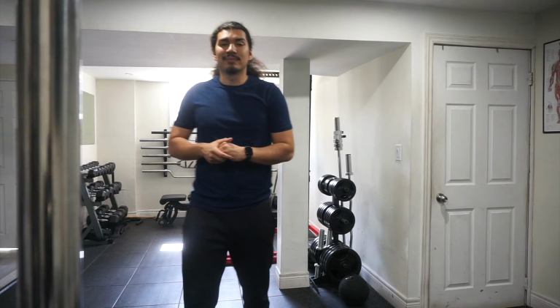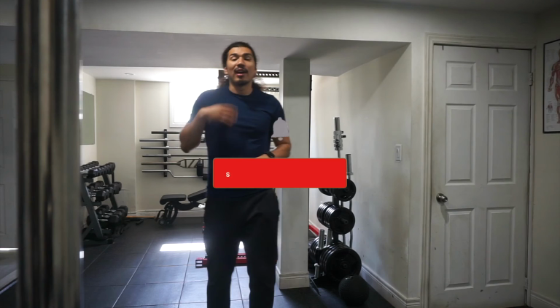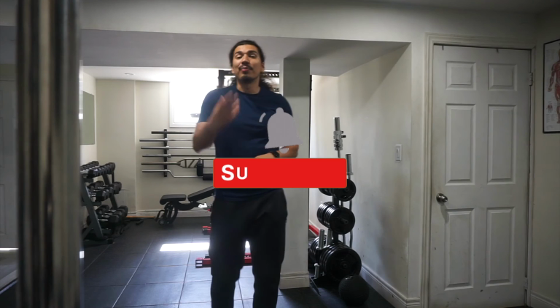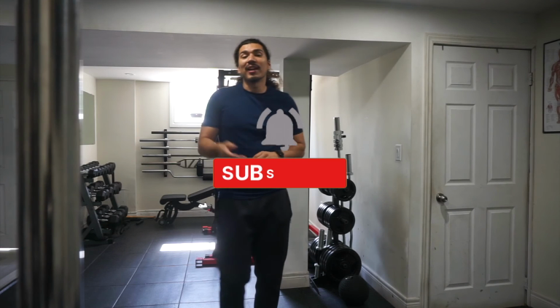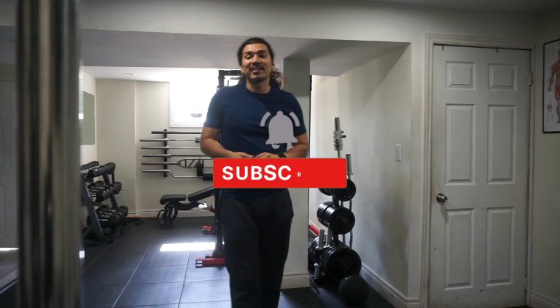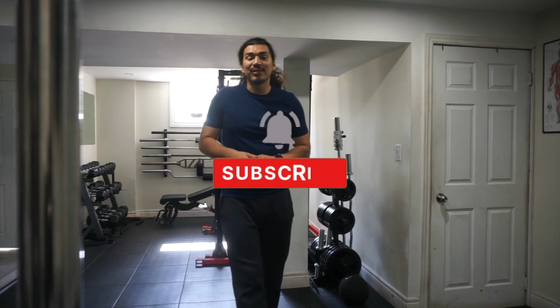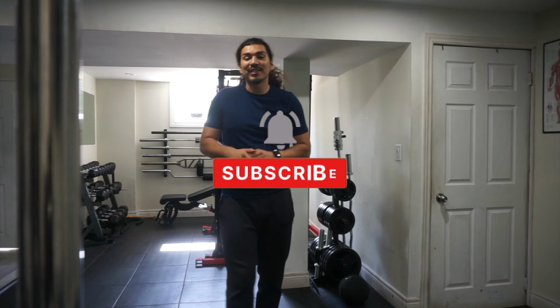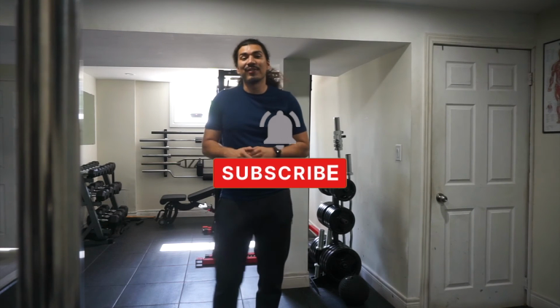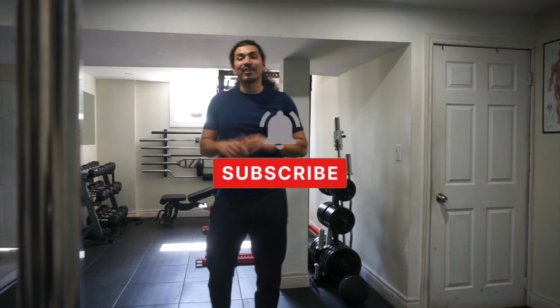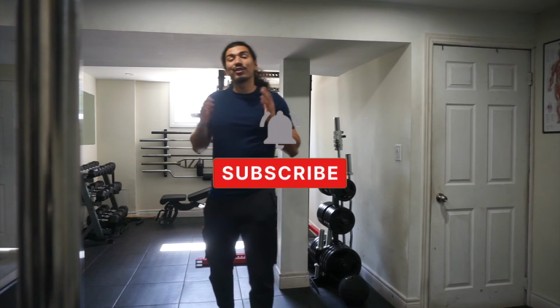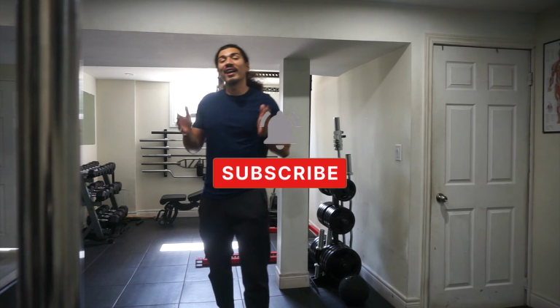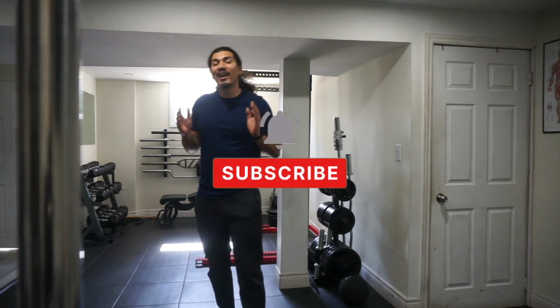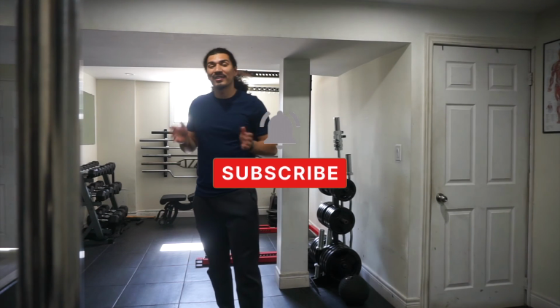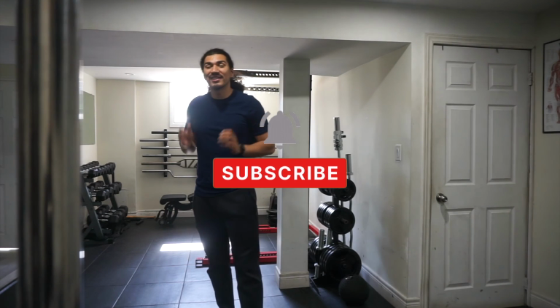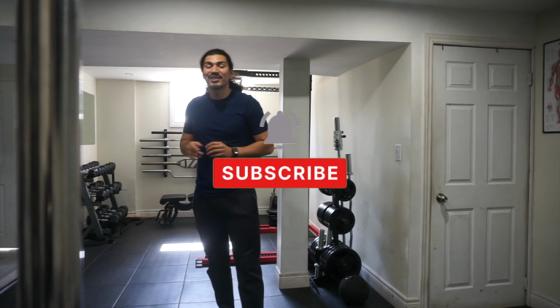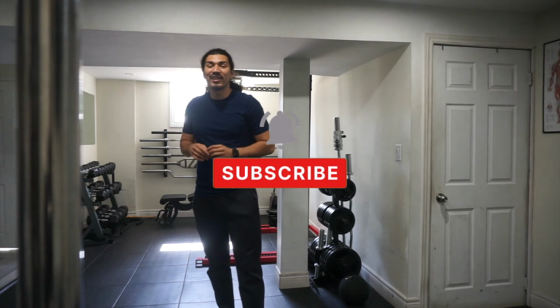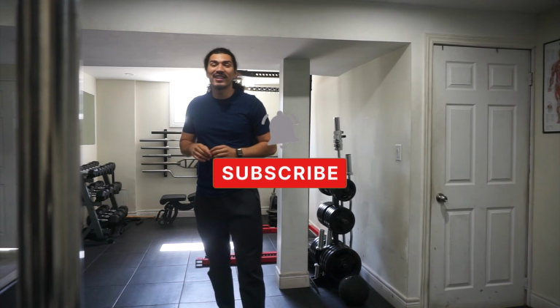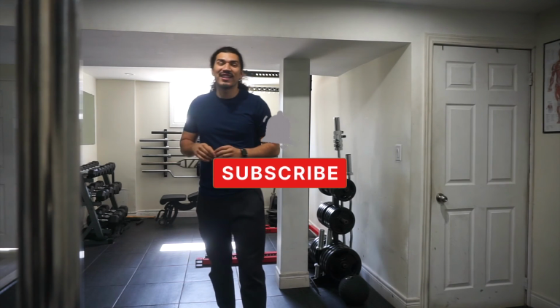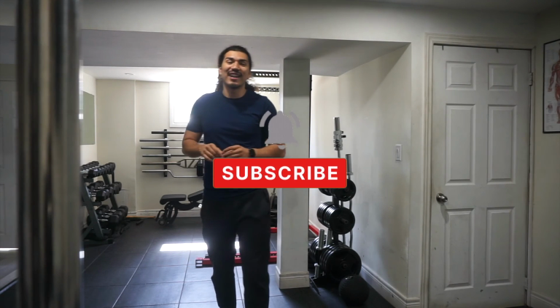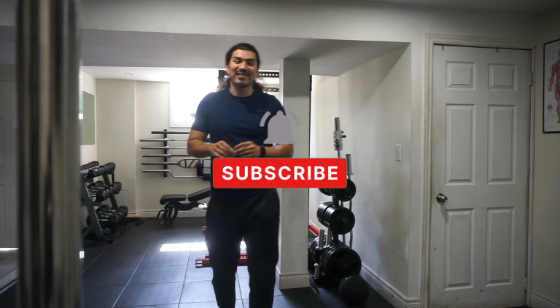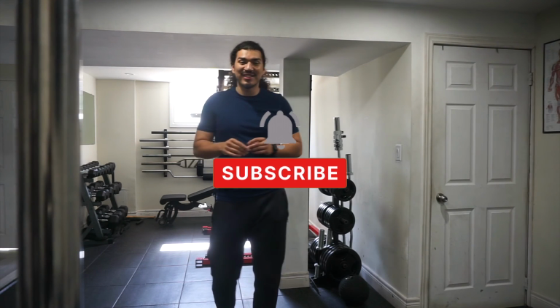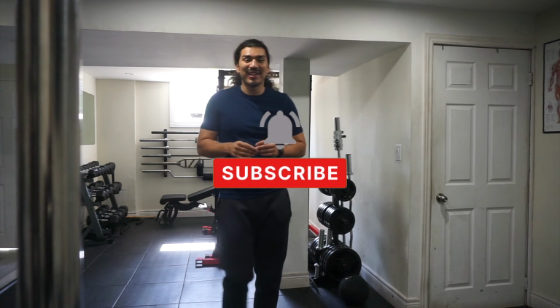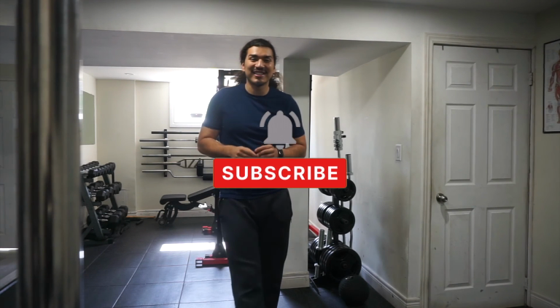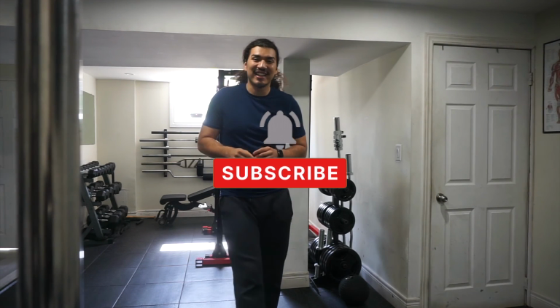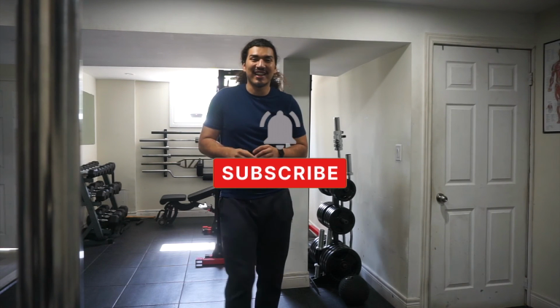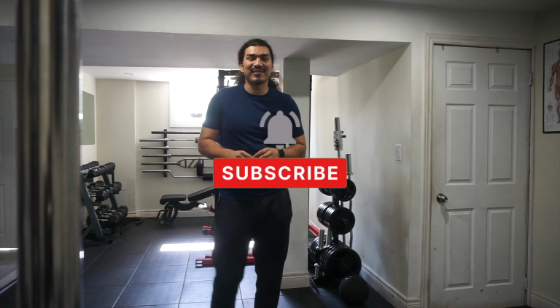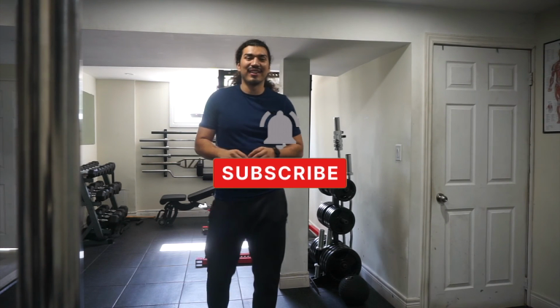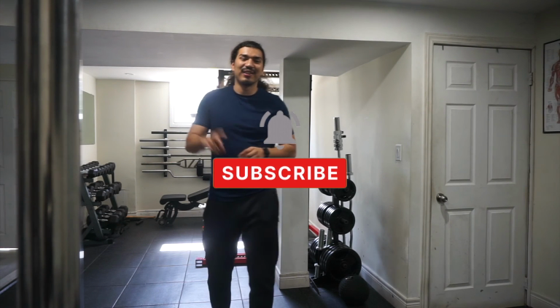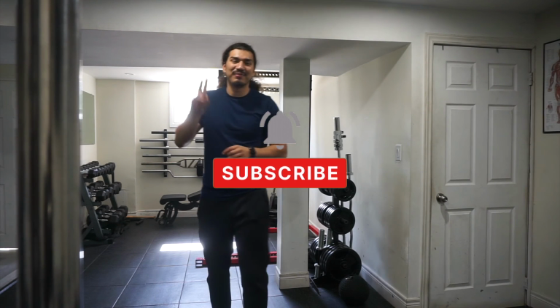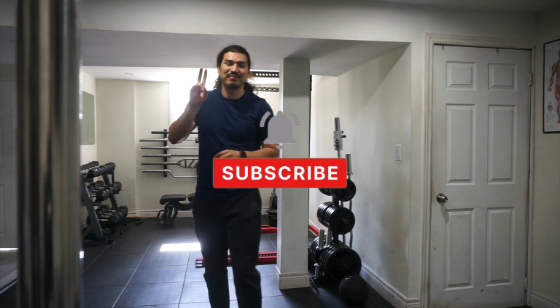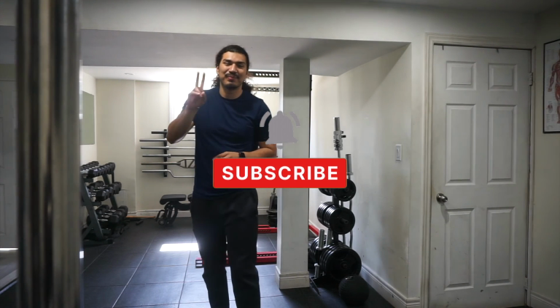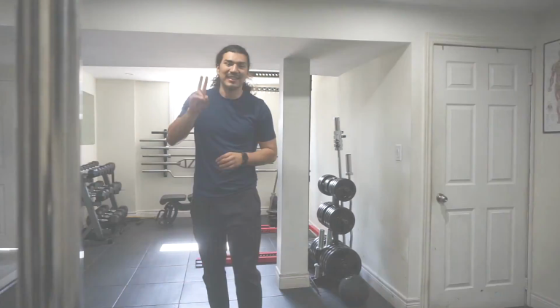I hope you guys enjoyed this video. Try out this stretch and I'll see you guys in the next video. Peace.